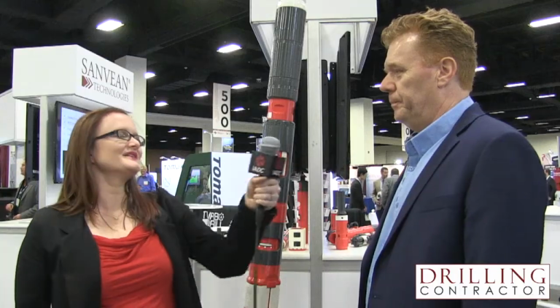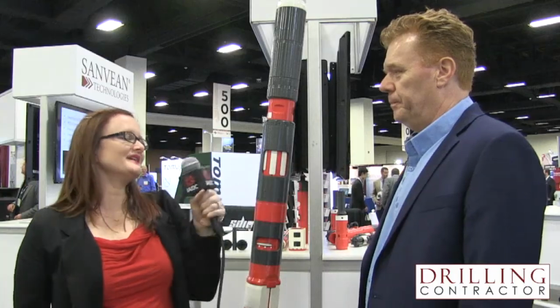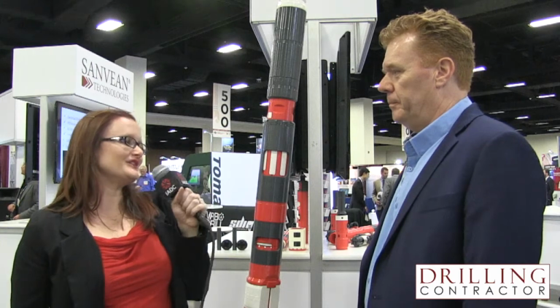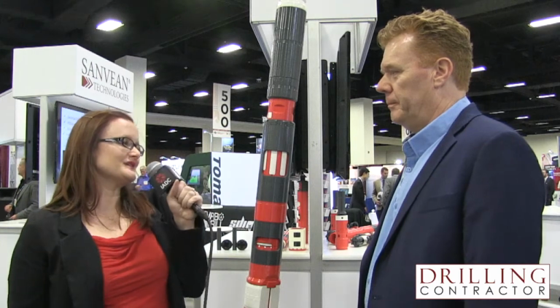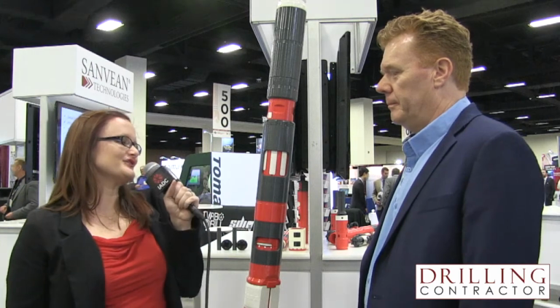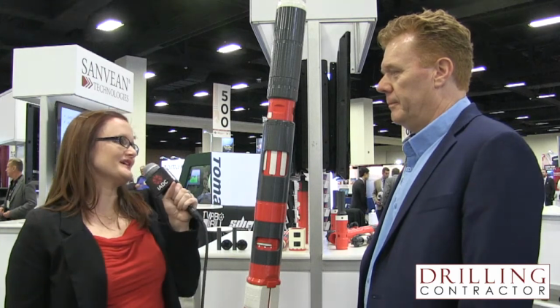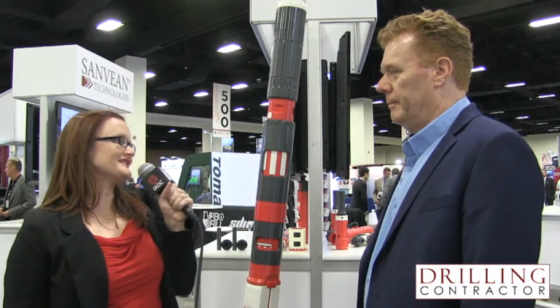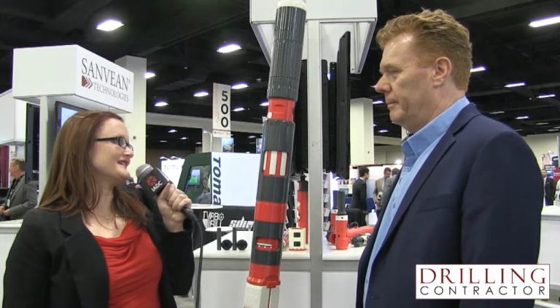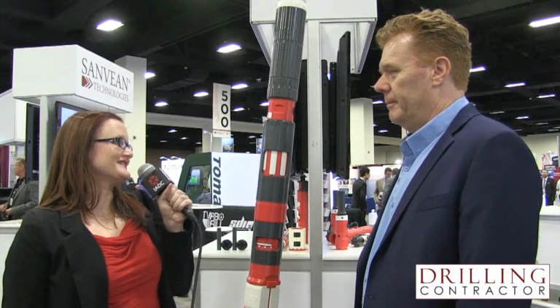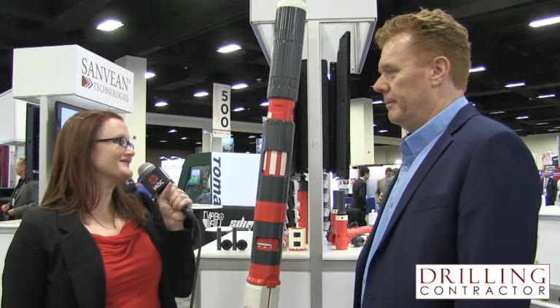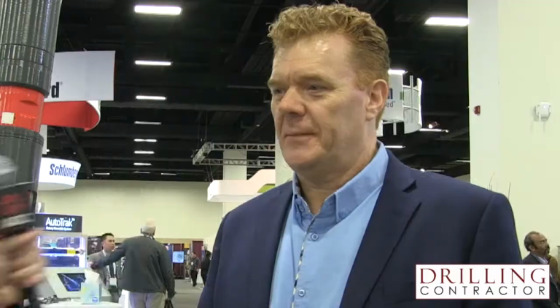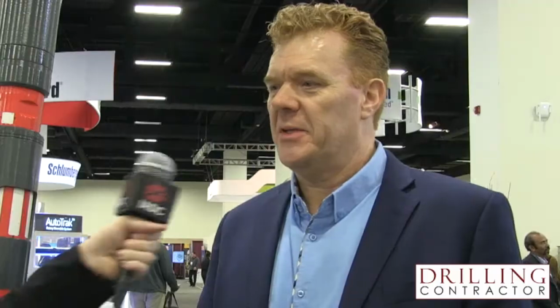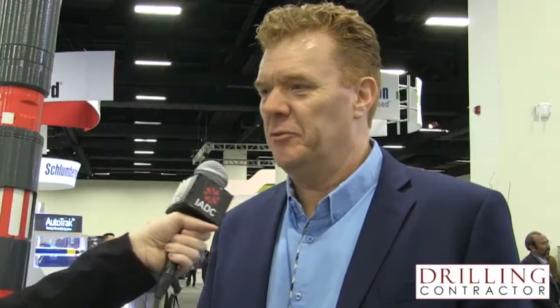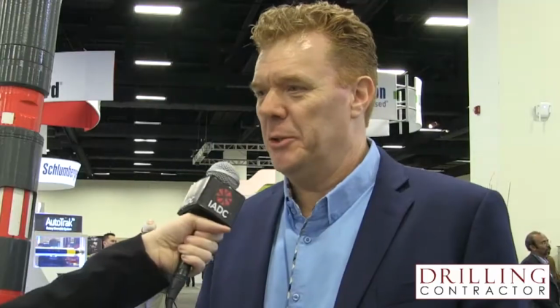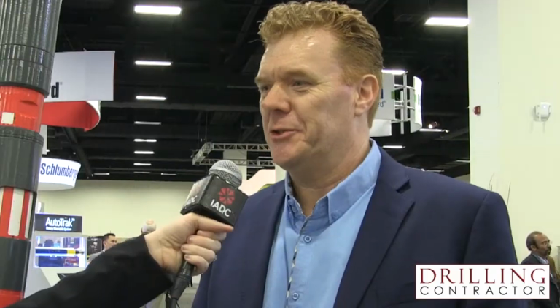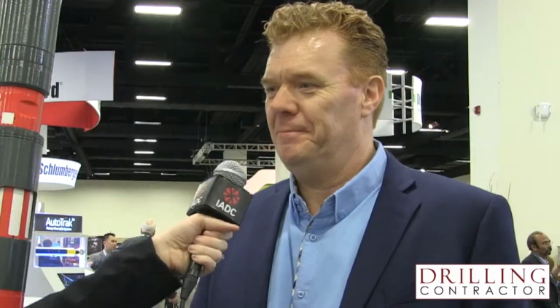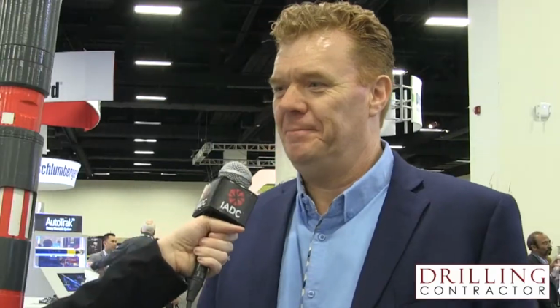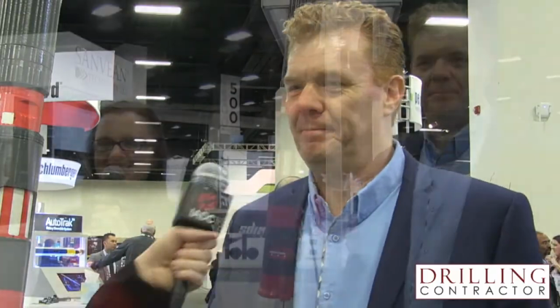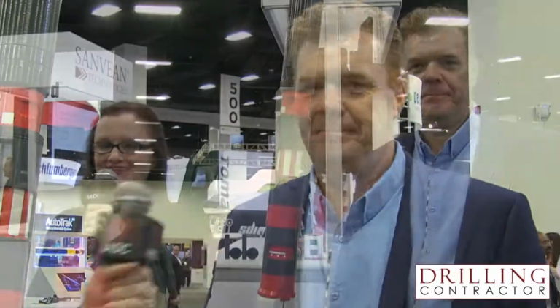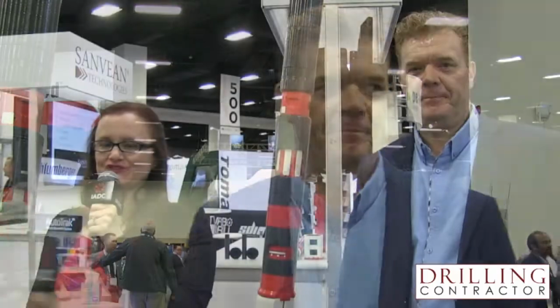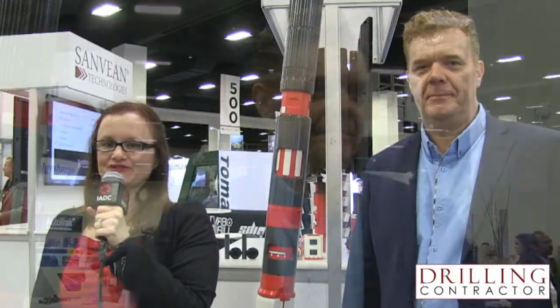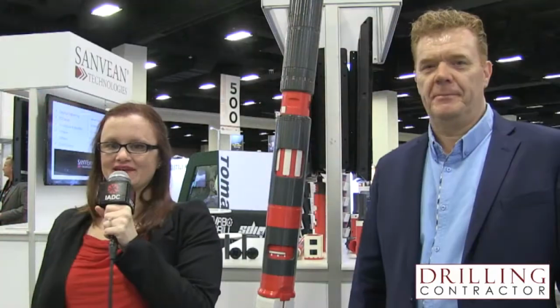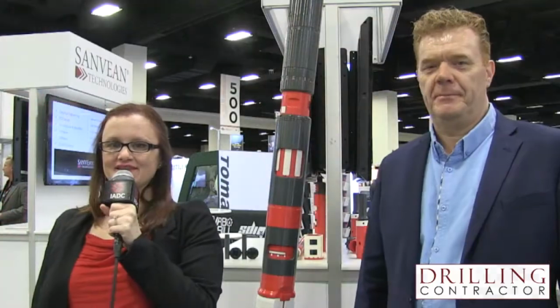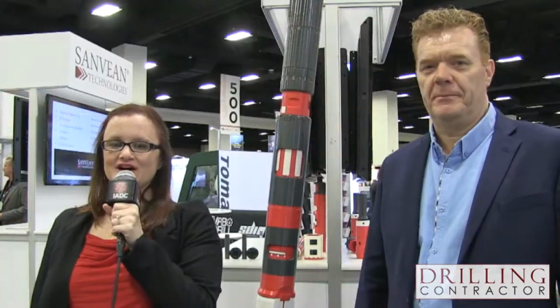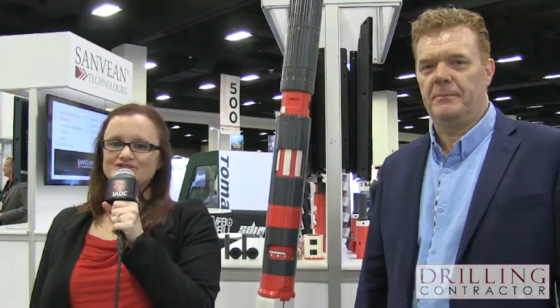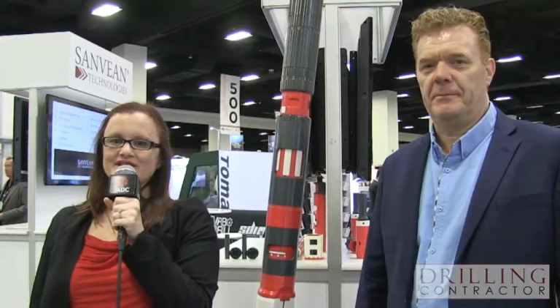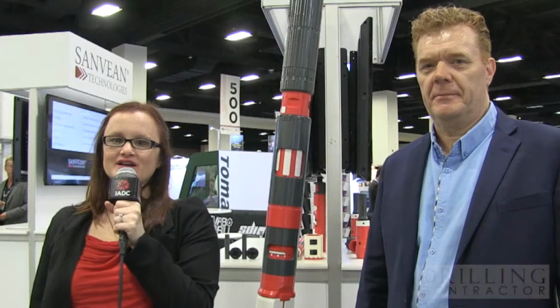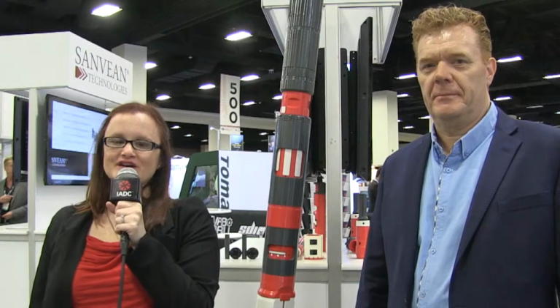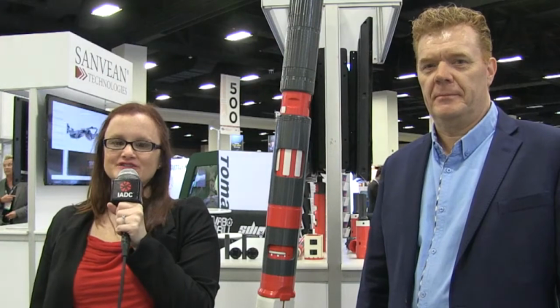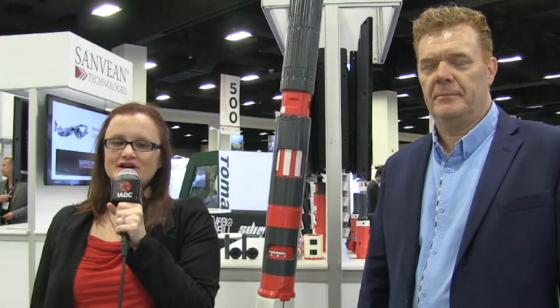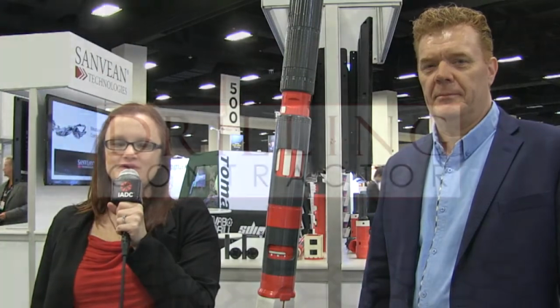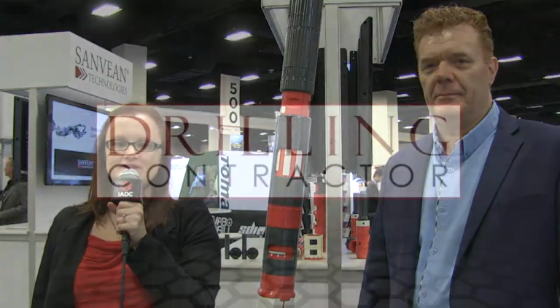Thank you so much for joining us today, Steve. Thank you very much. And thank you for joining us on drillingcontractor.org.